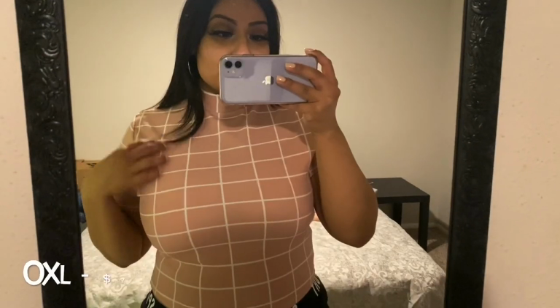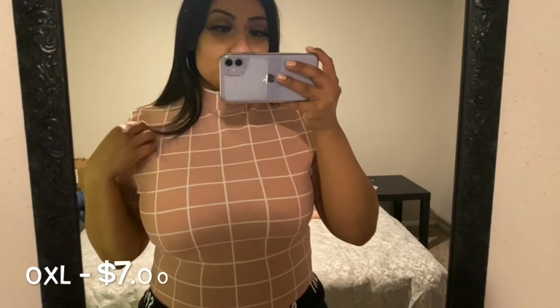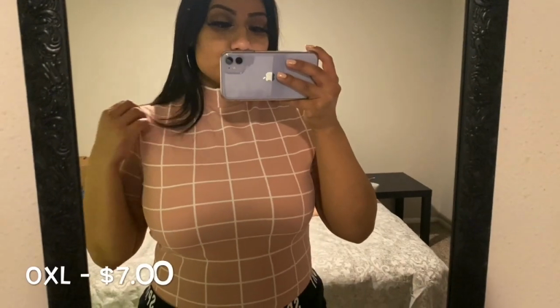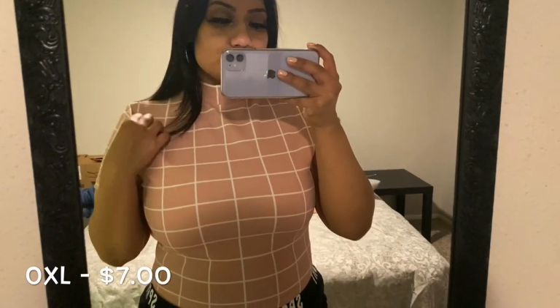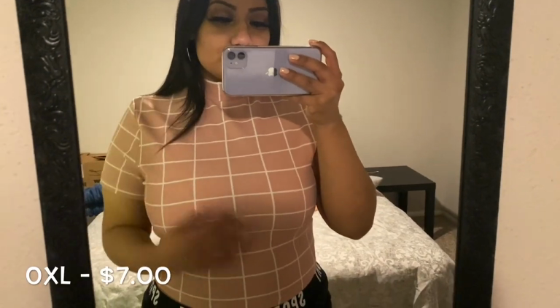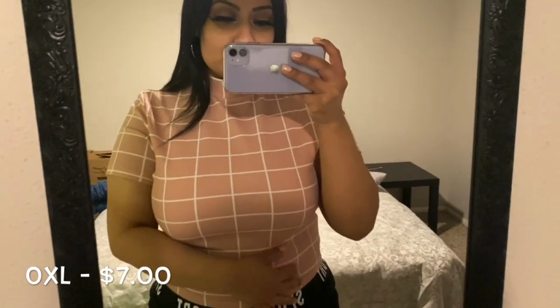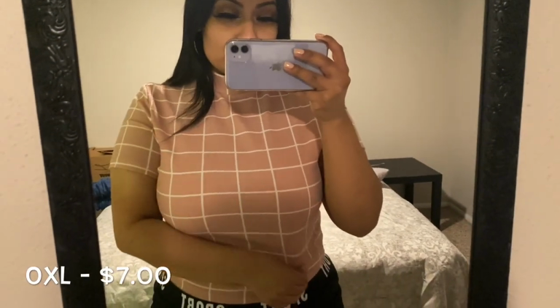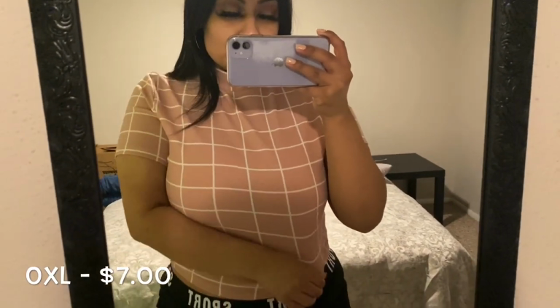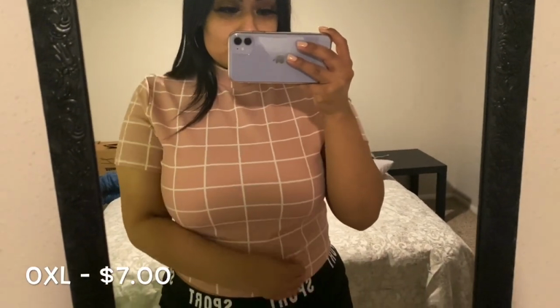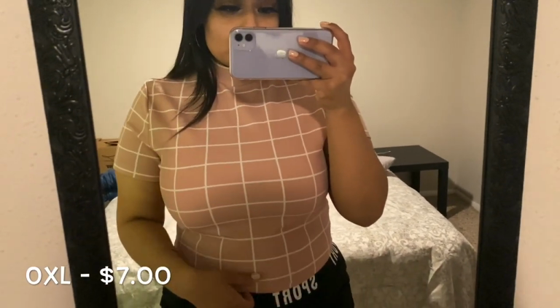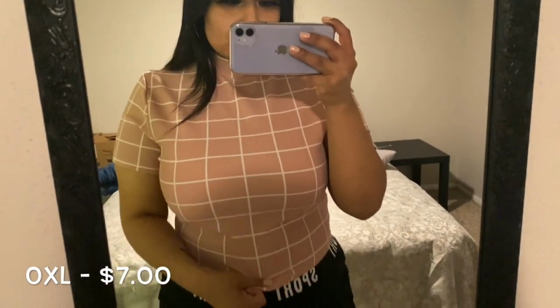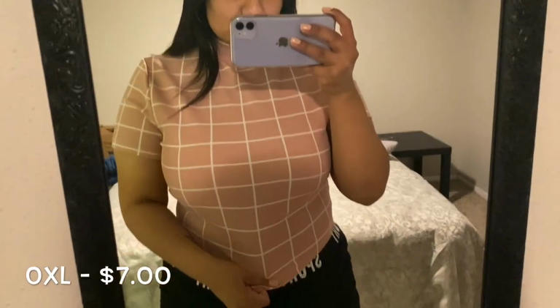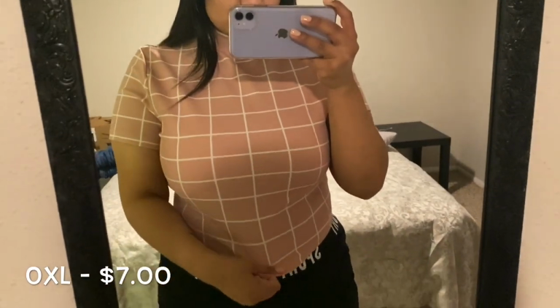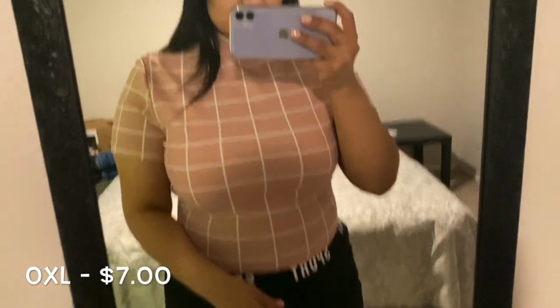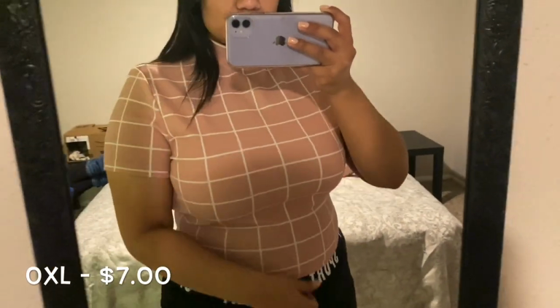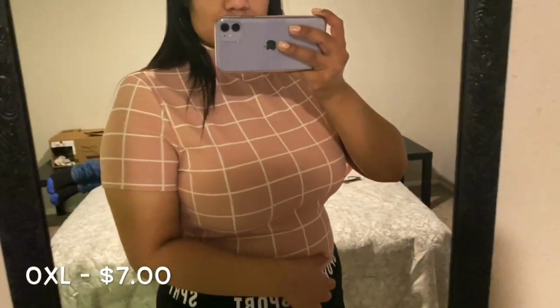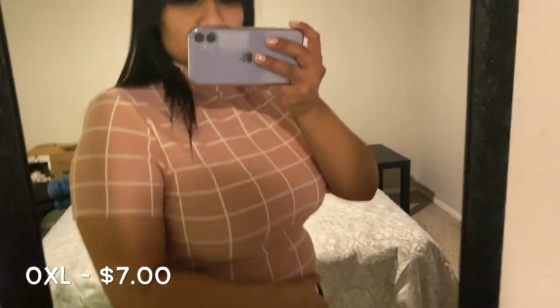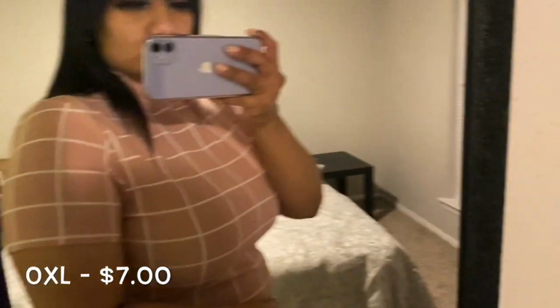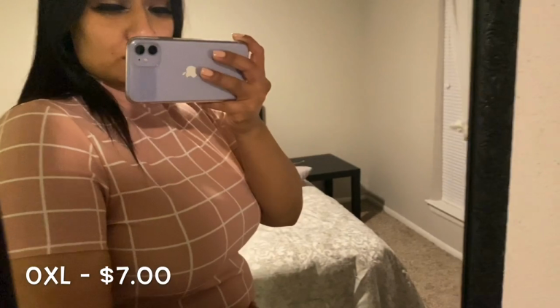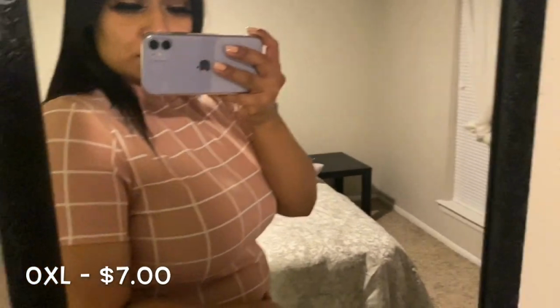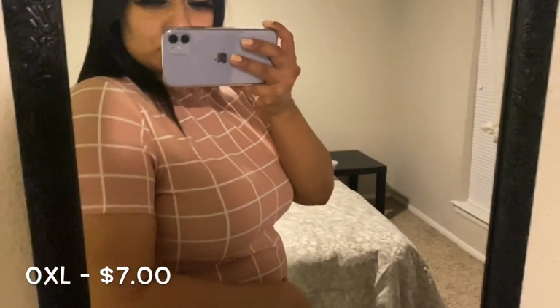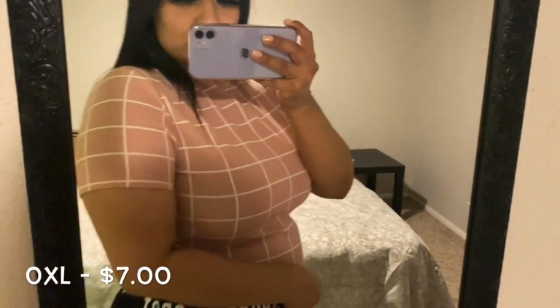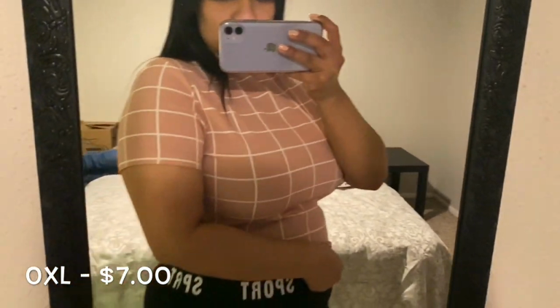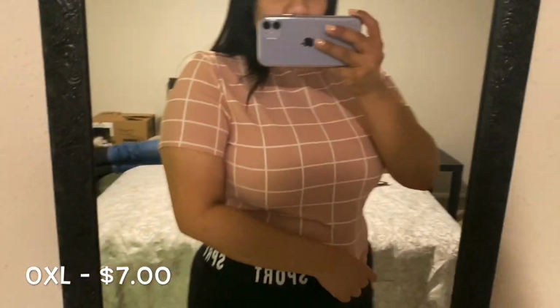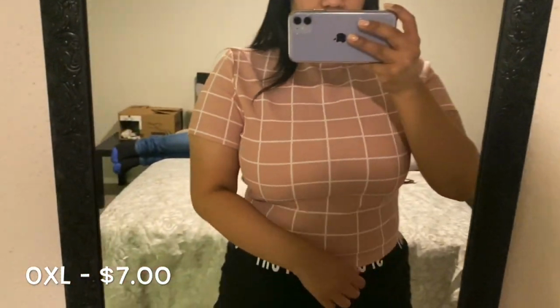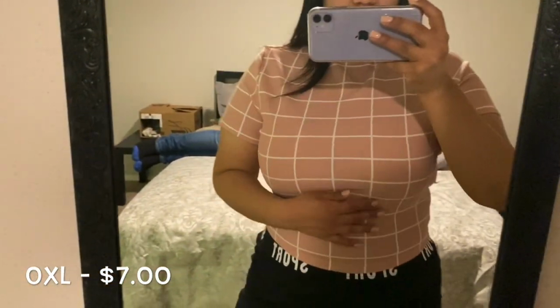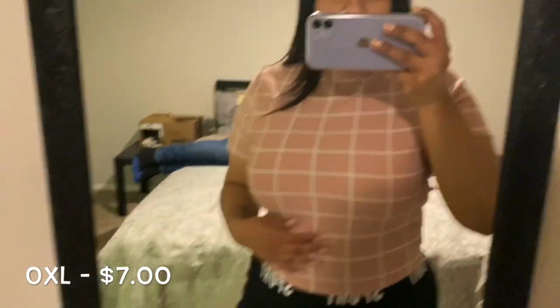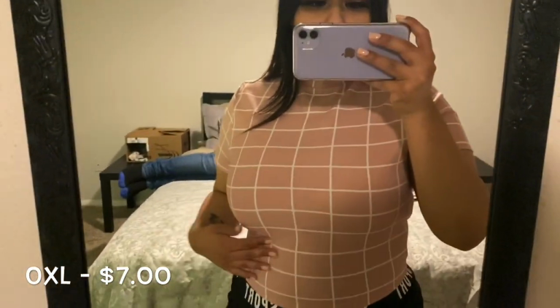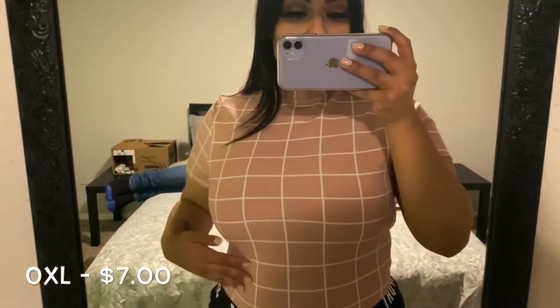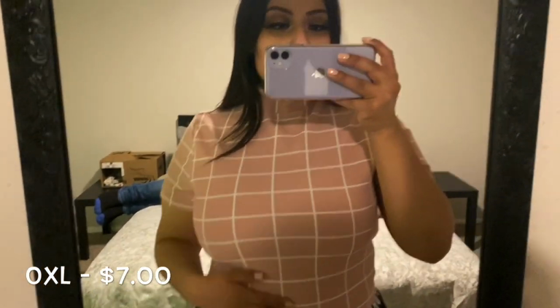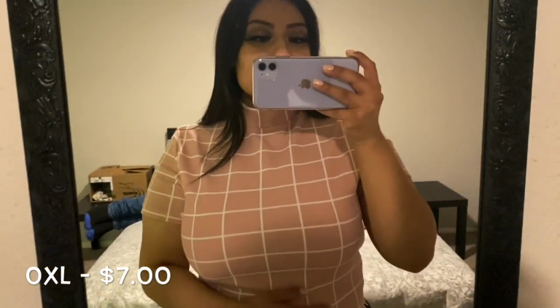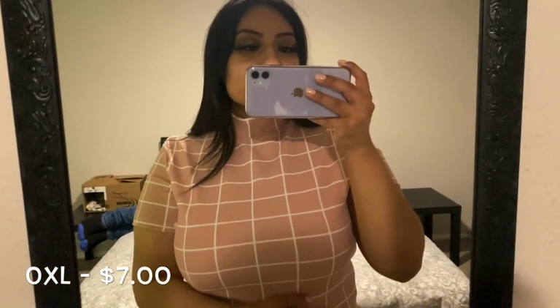This is a mock neck grid top, also in an OXL, and it was only $7. It's super comfortable, super cute, and super stylish.